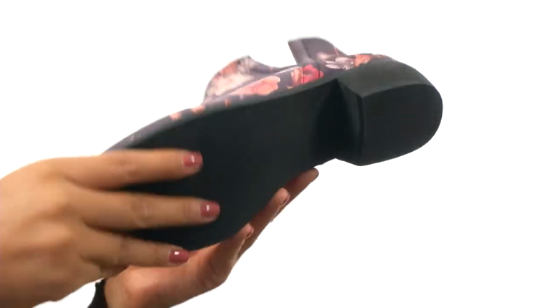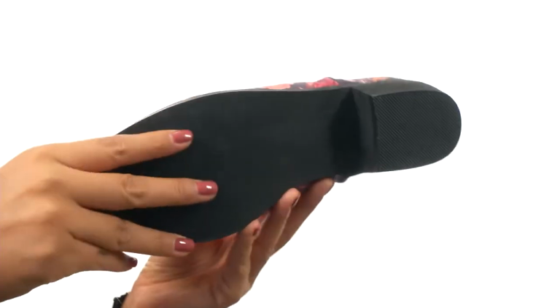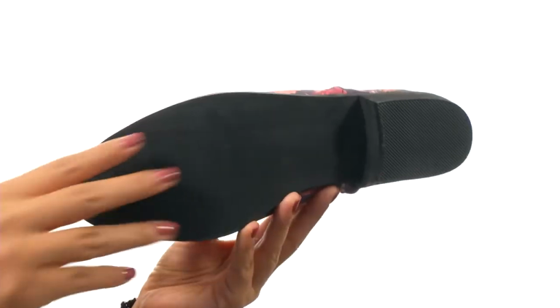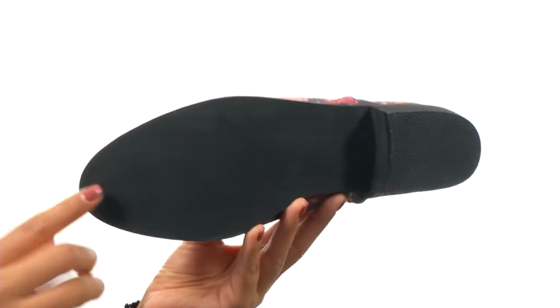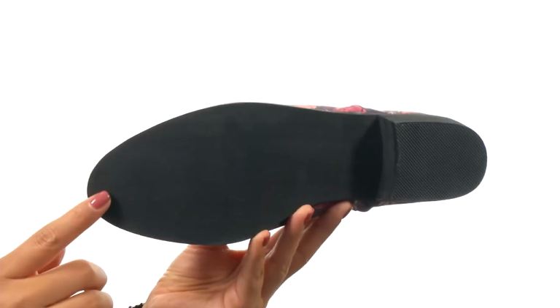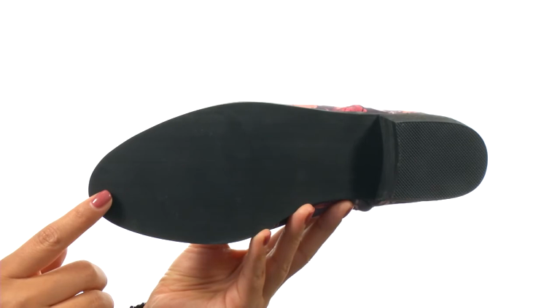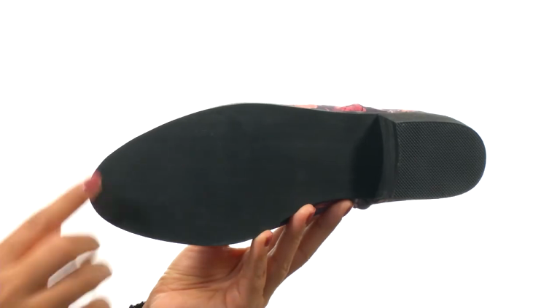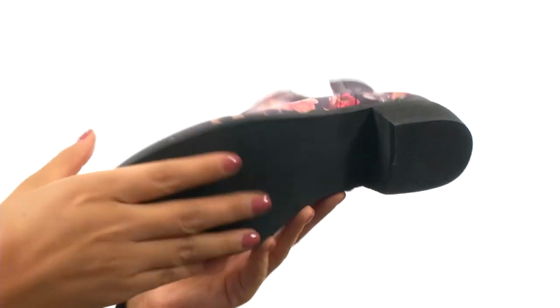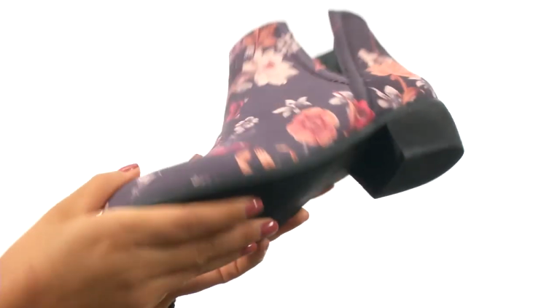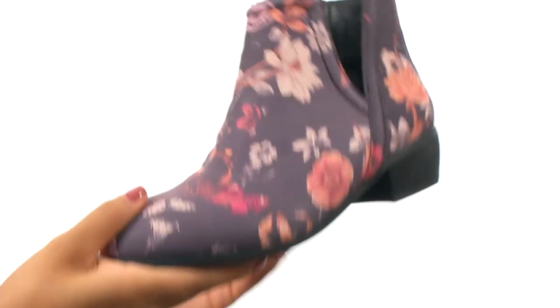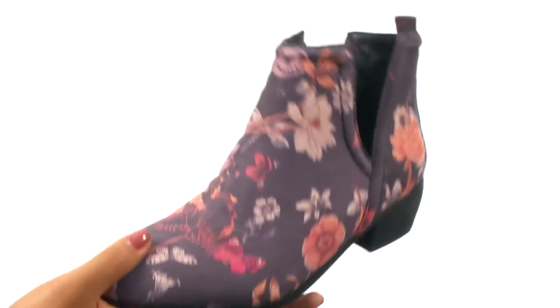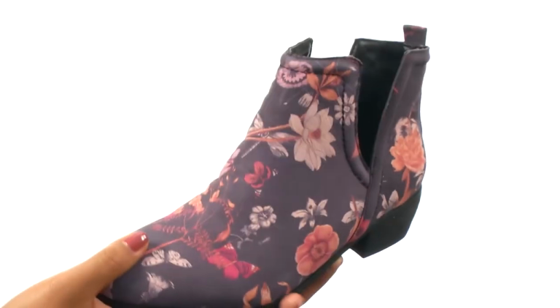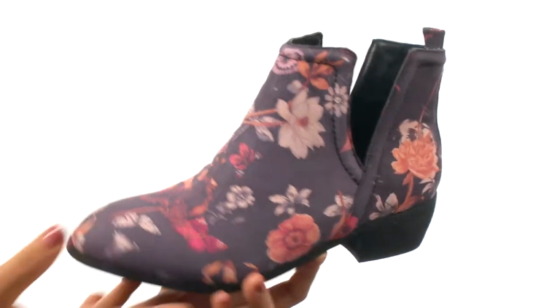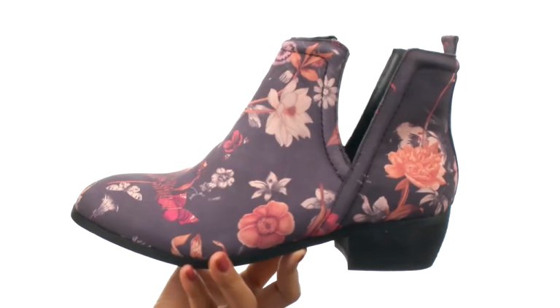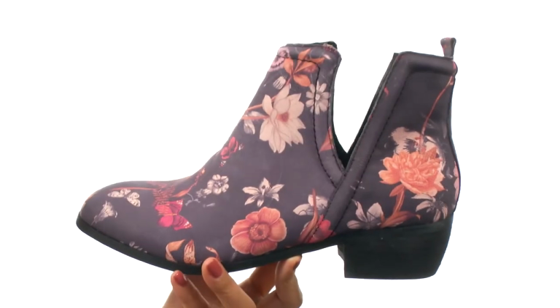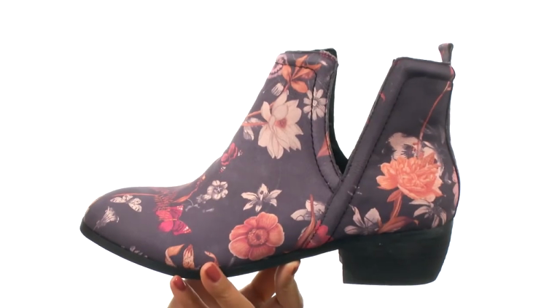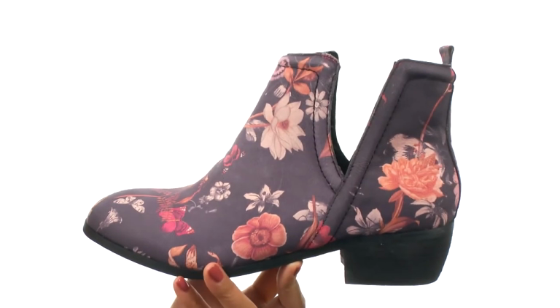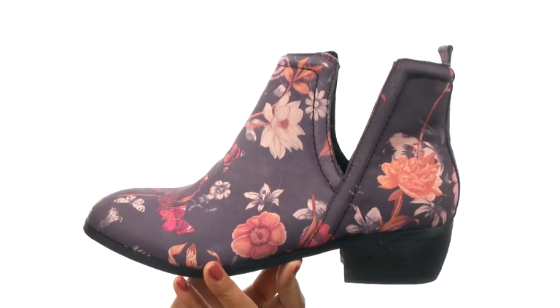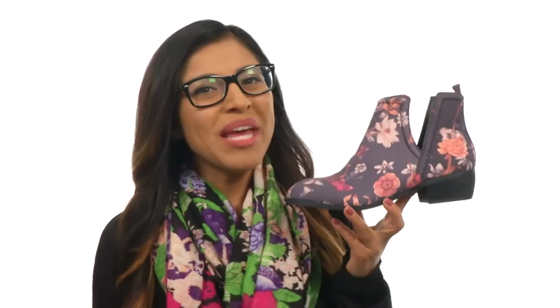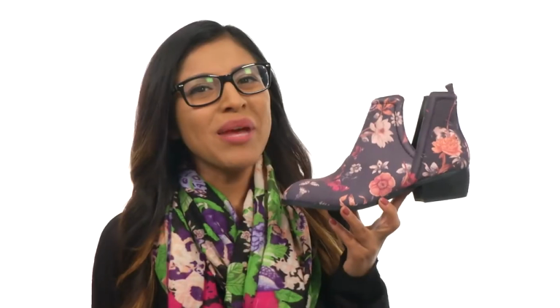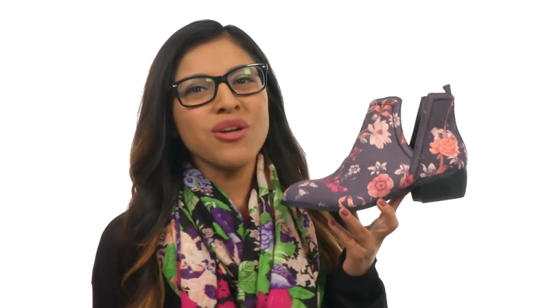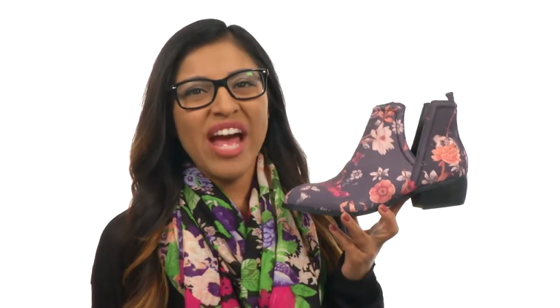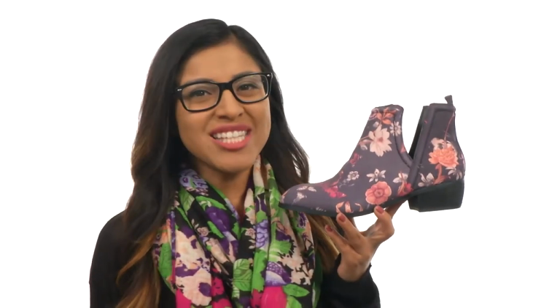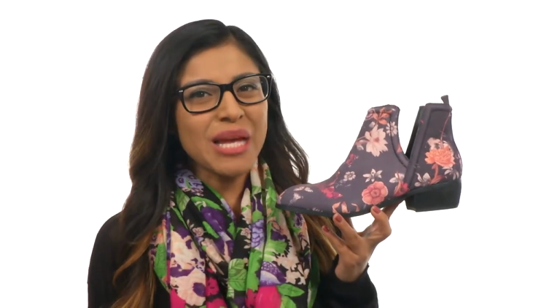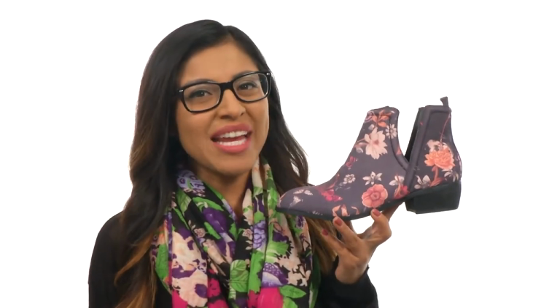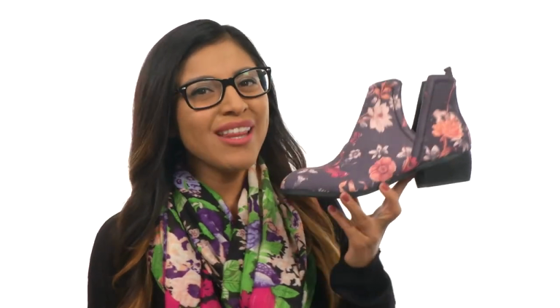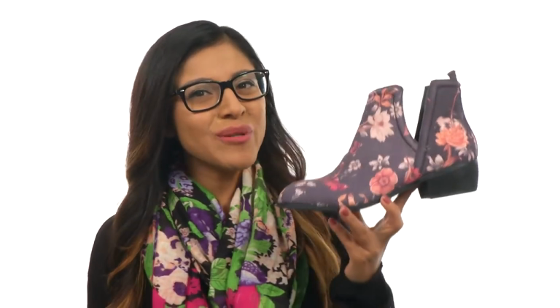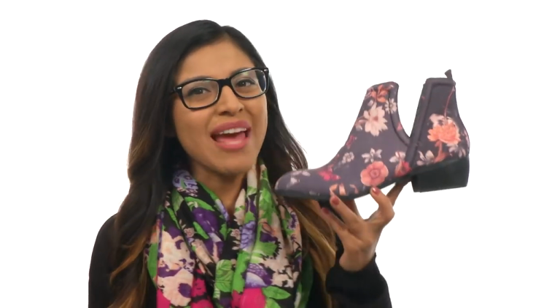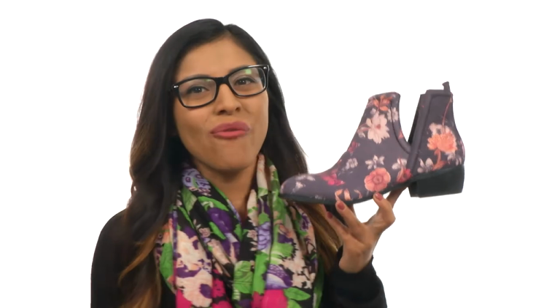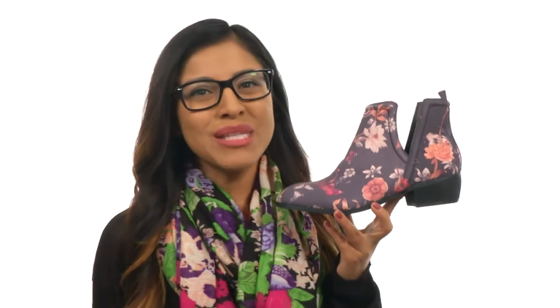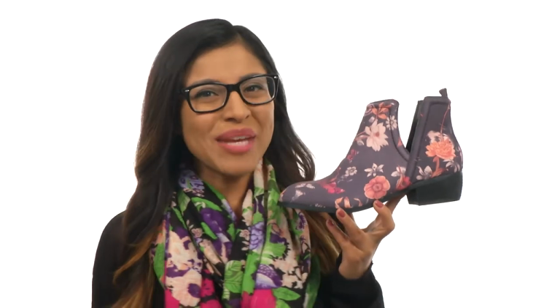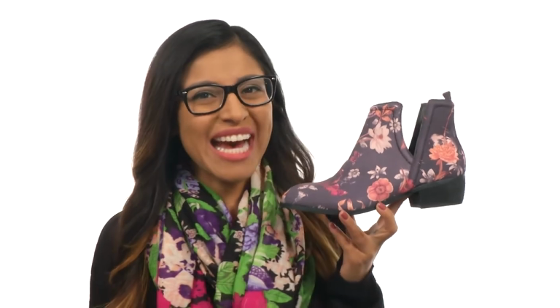It's all on a synthetic outsole. Make a major fashion statement in the Rosette from Cebica.